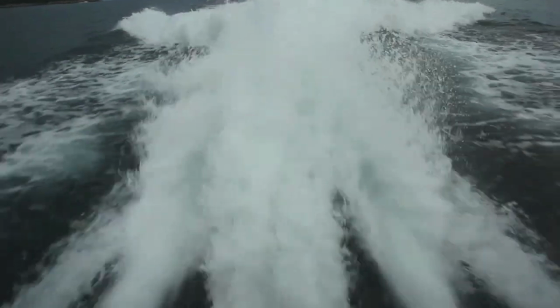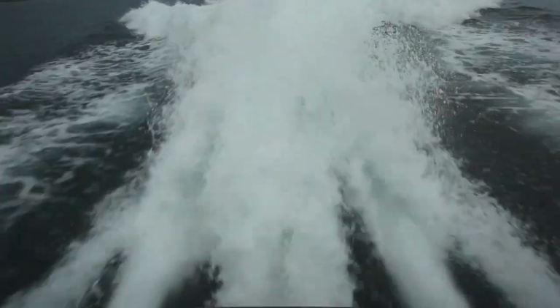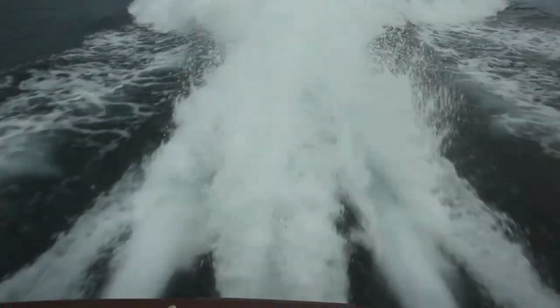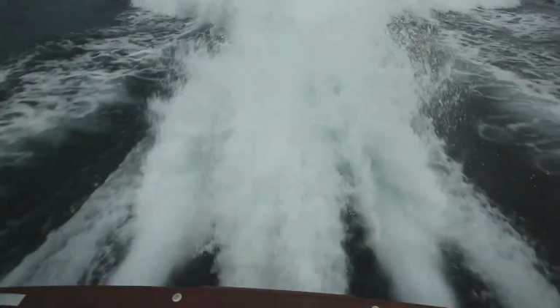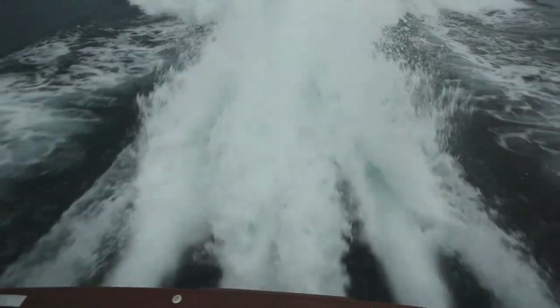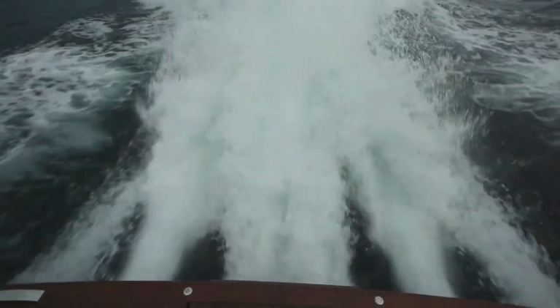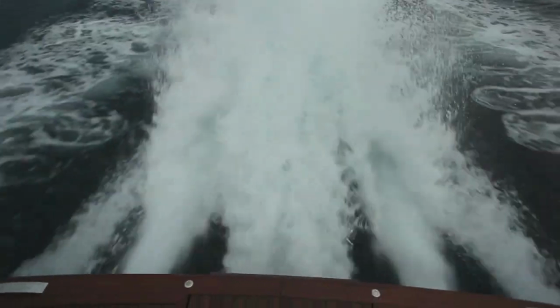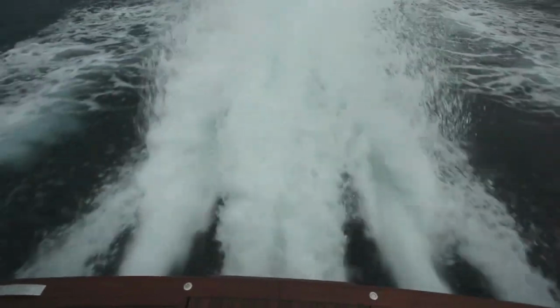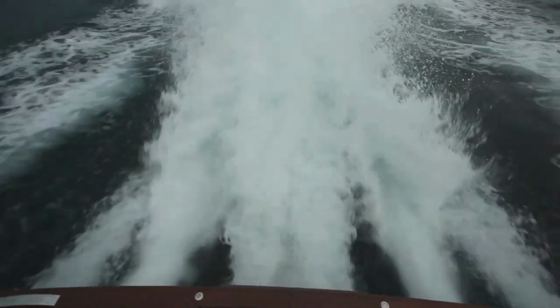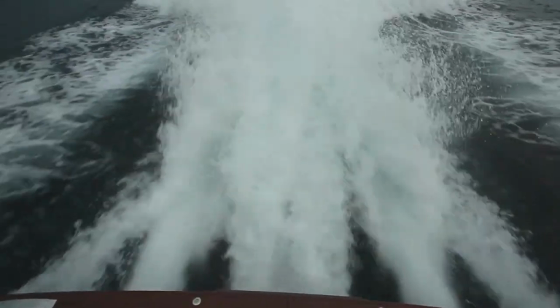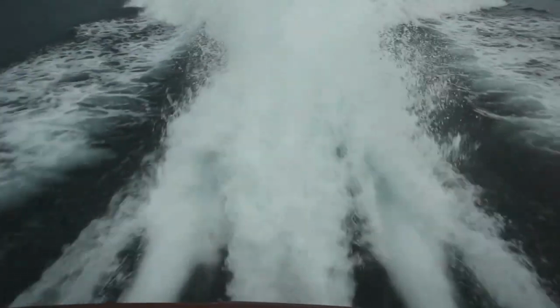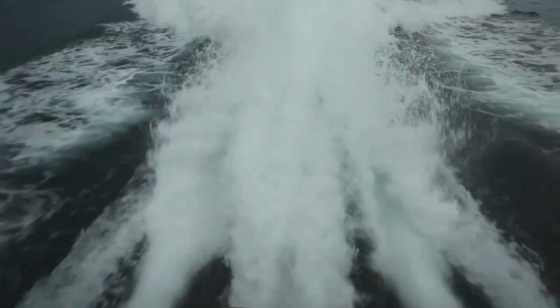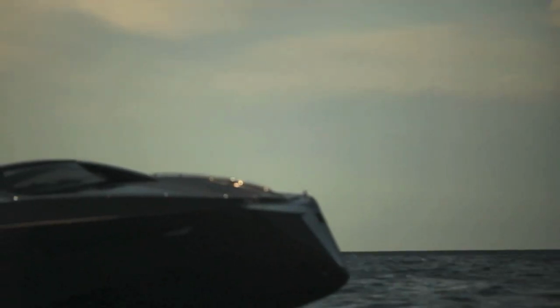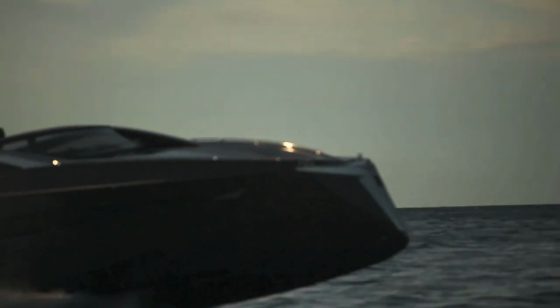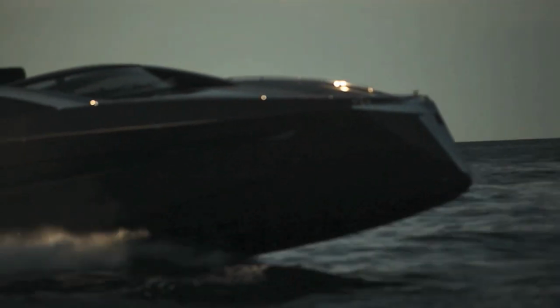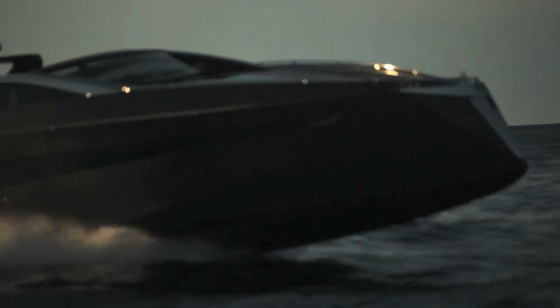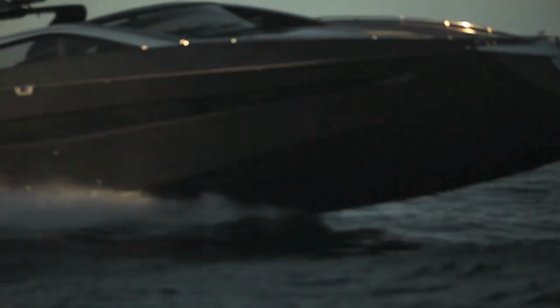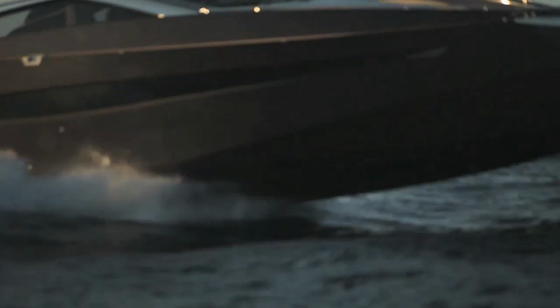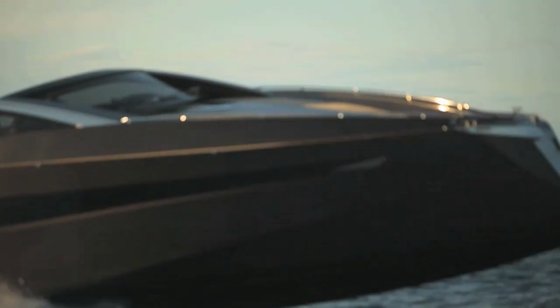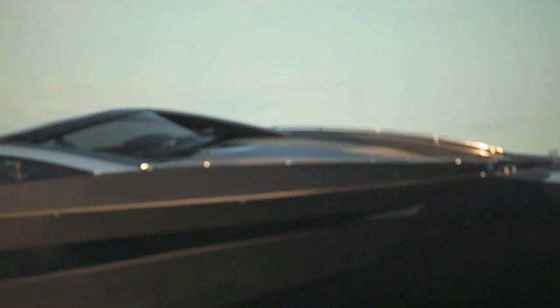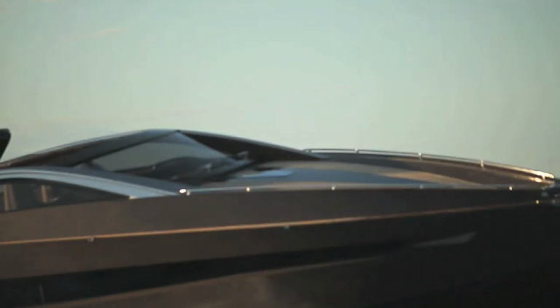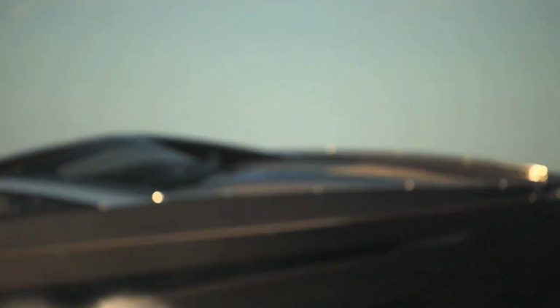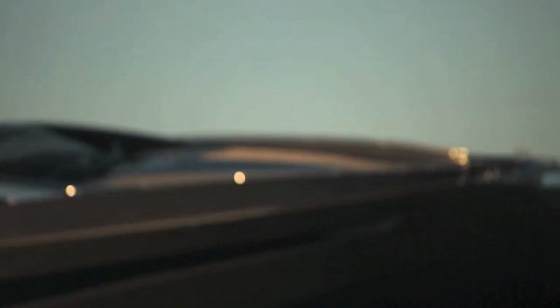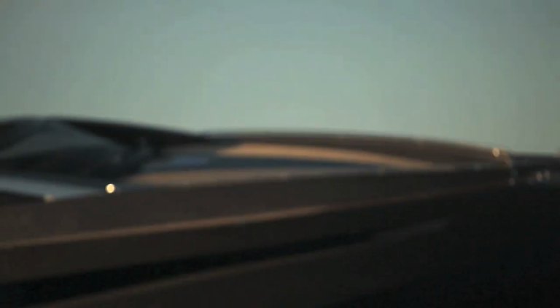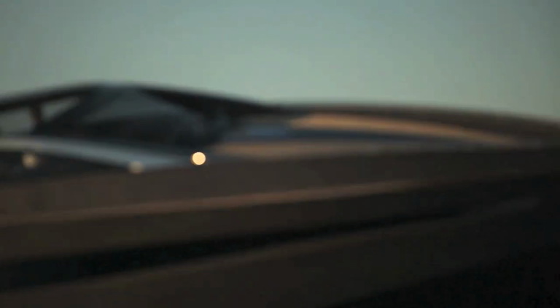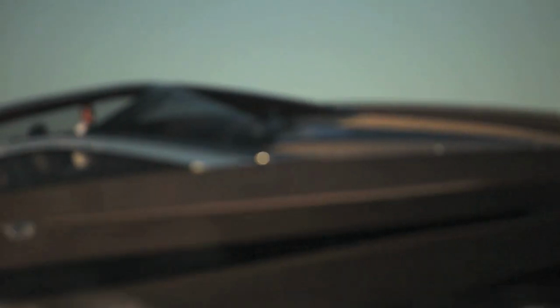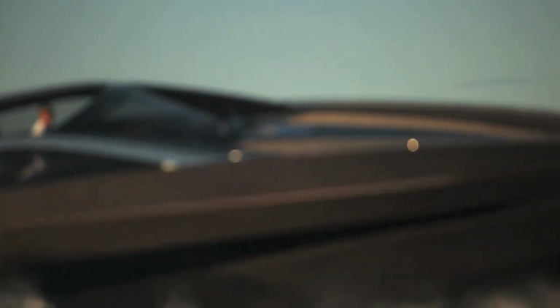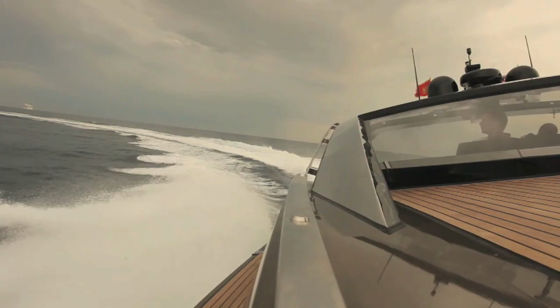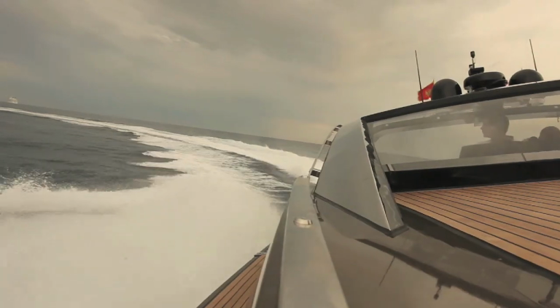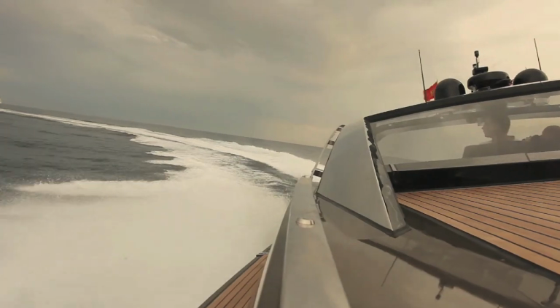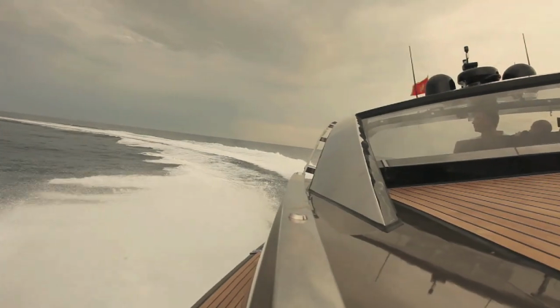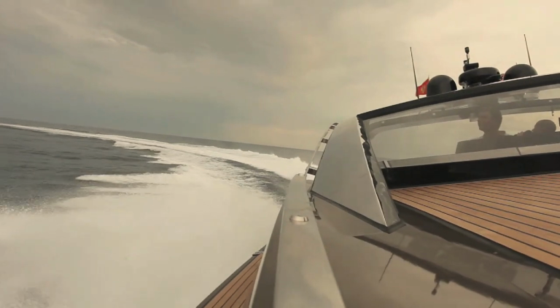So there you have it — the Art of Kinetic Hedonist. An absolutely incredible boat. You can read the full report in Motoring Yachting Magazine.